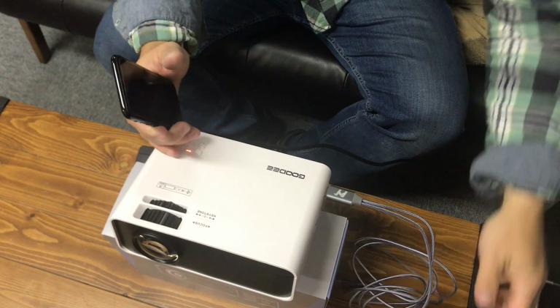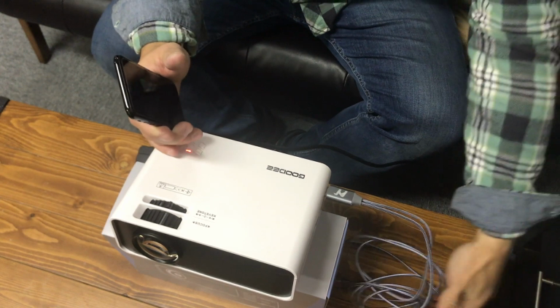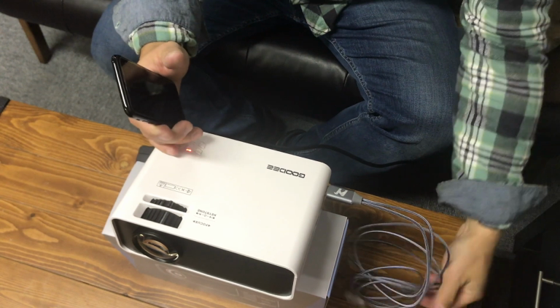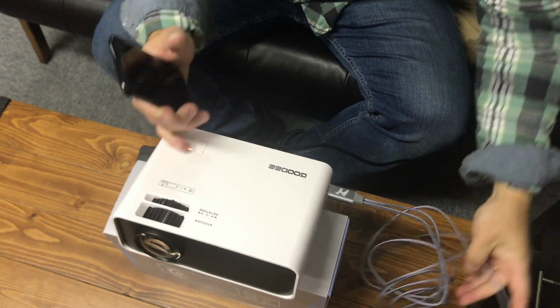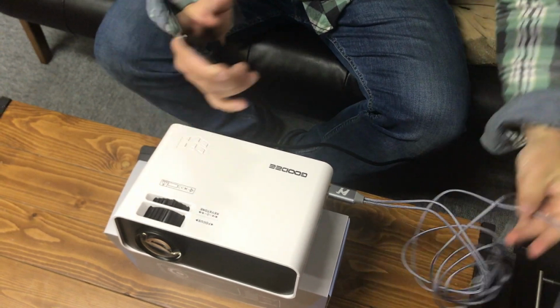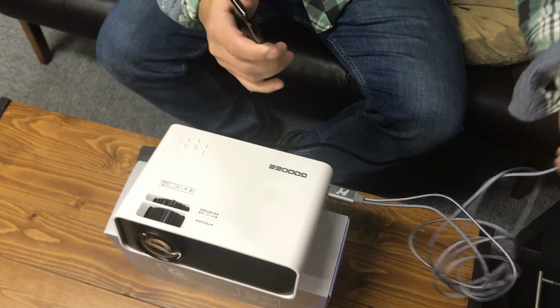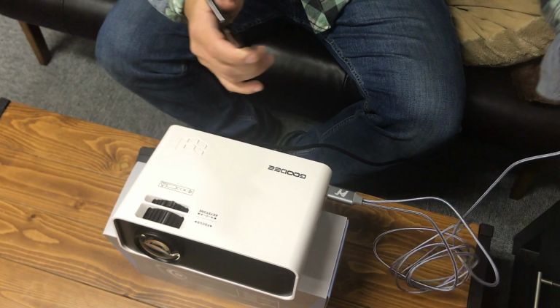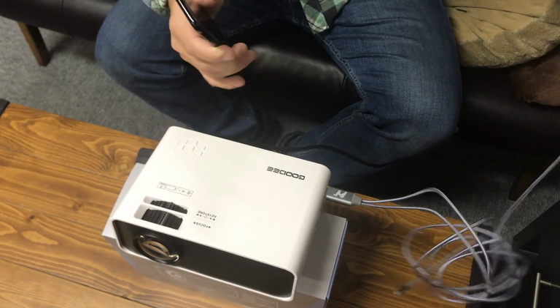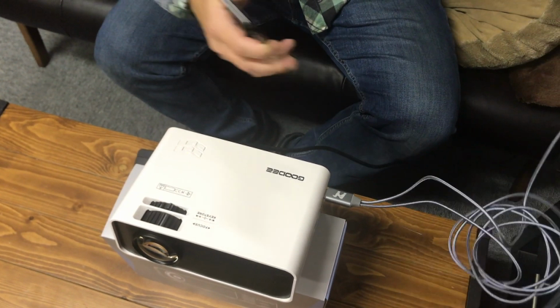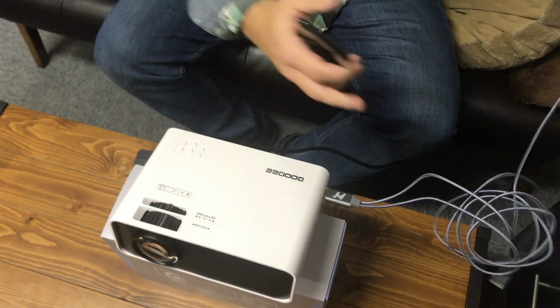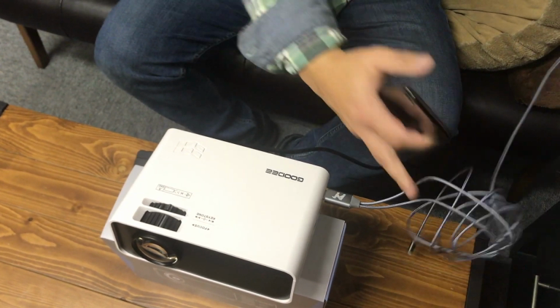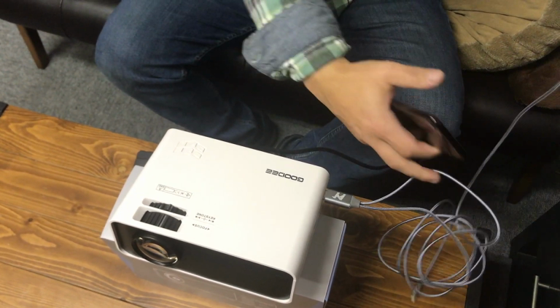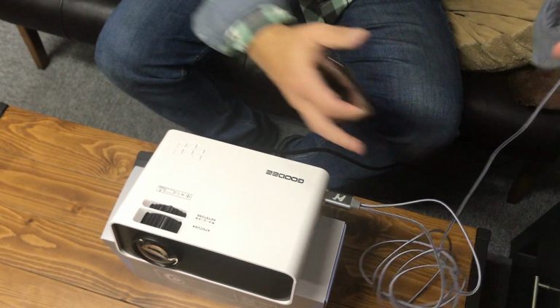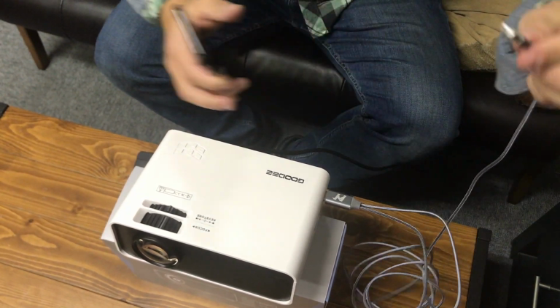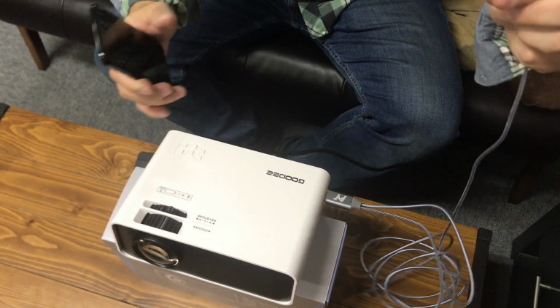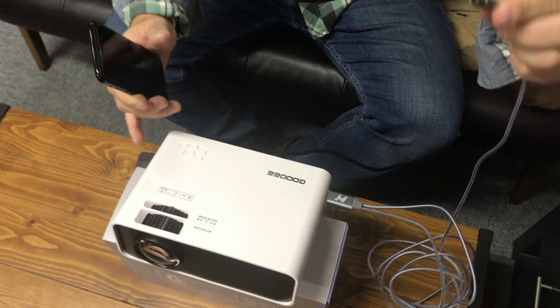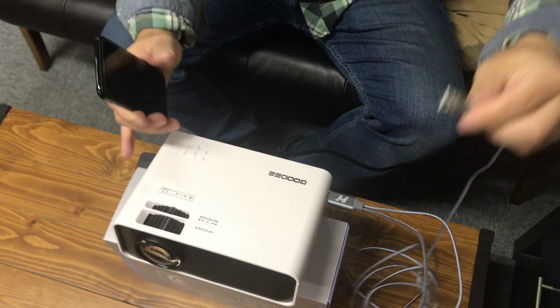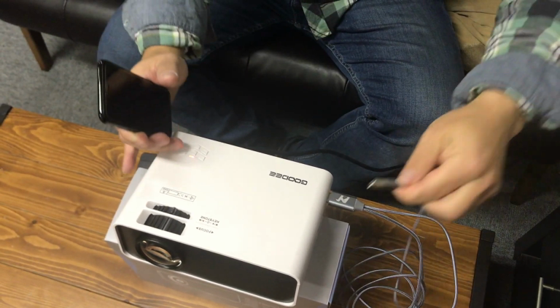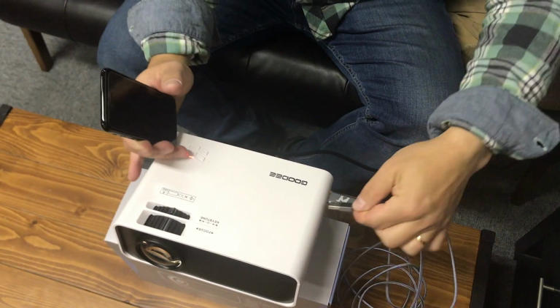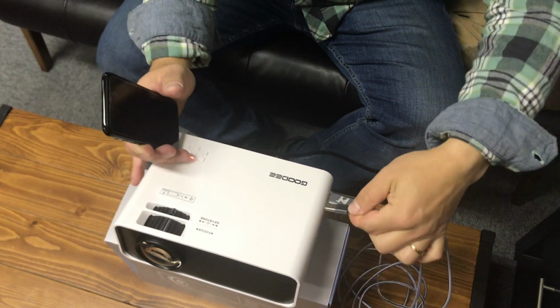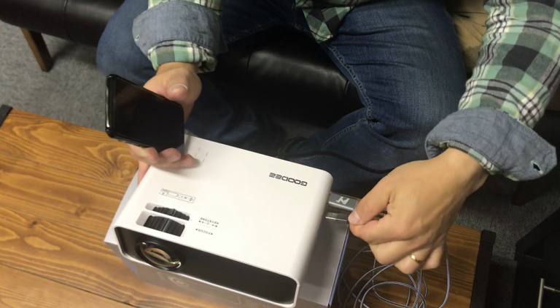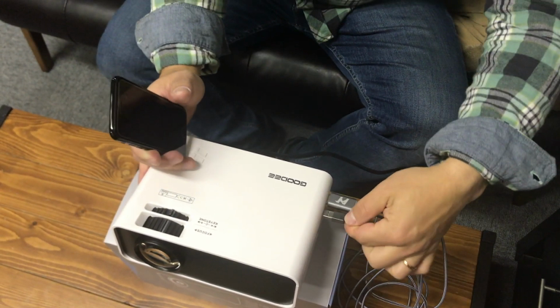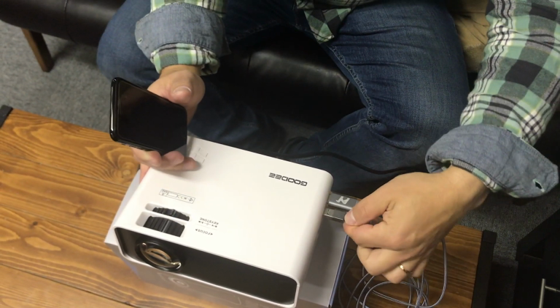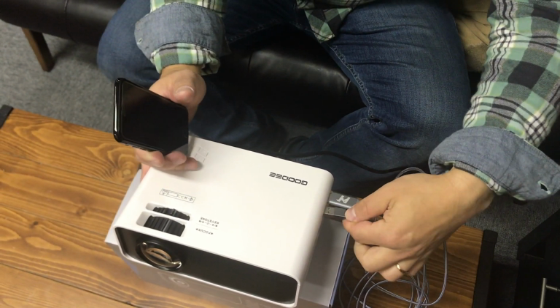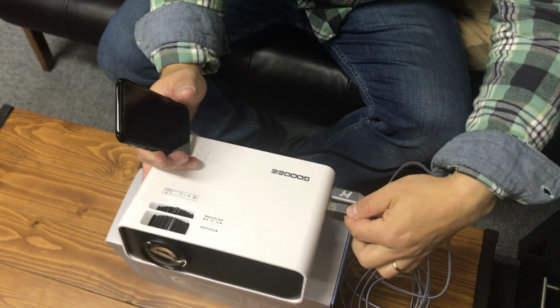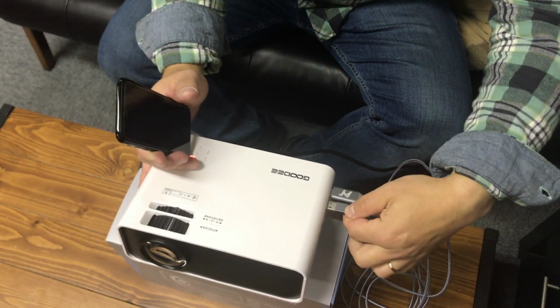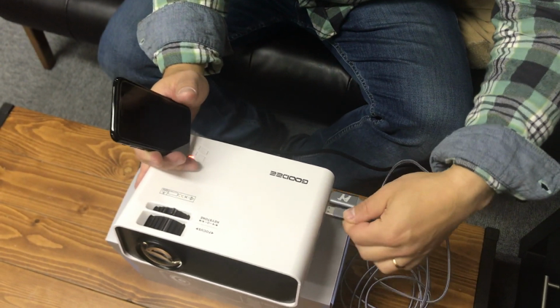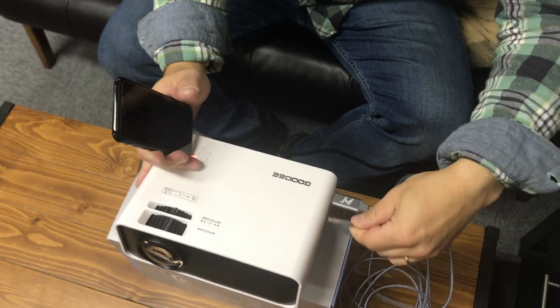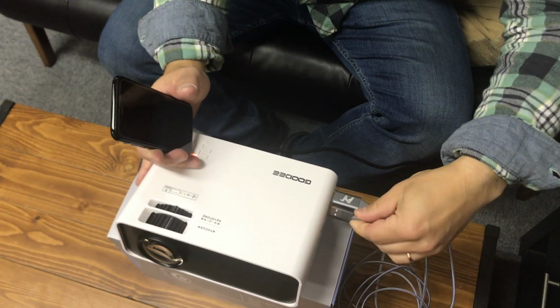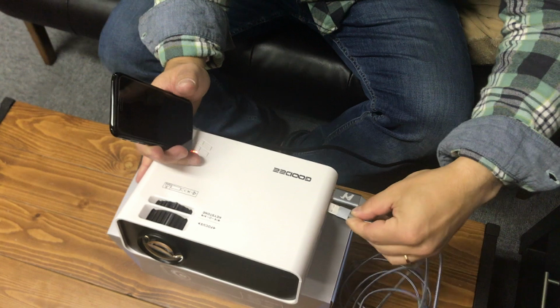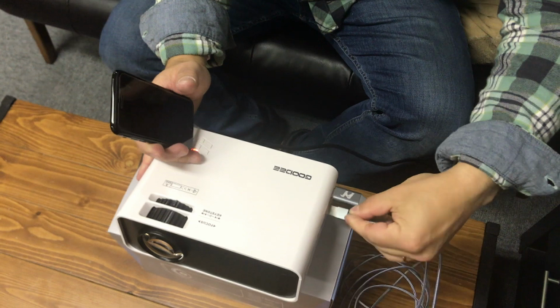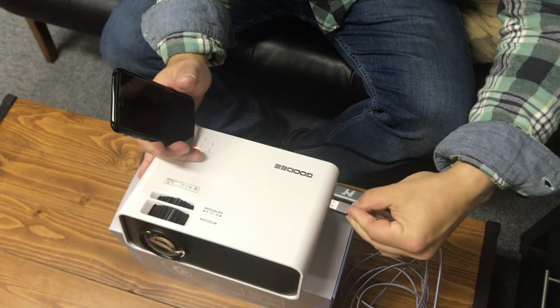After that, we have this other connection here, the USB. Connect the USB here too.